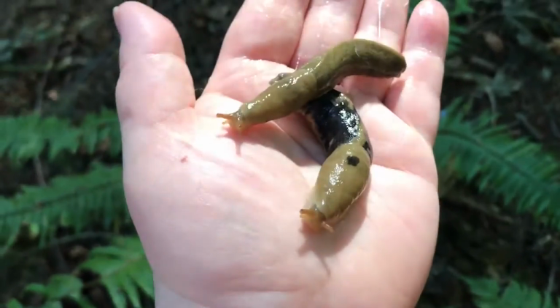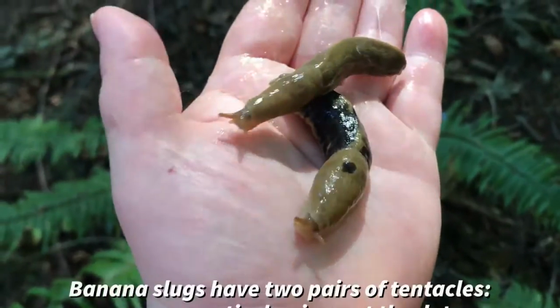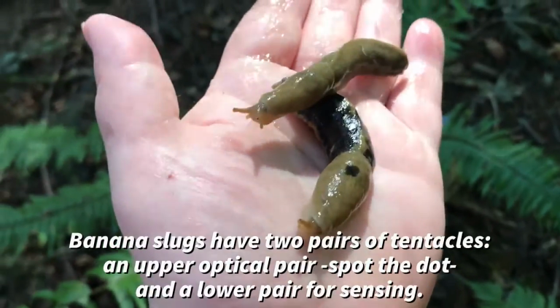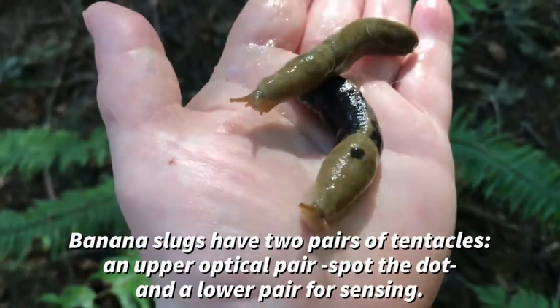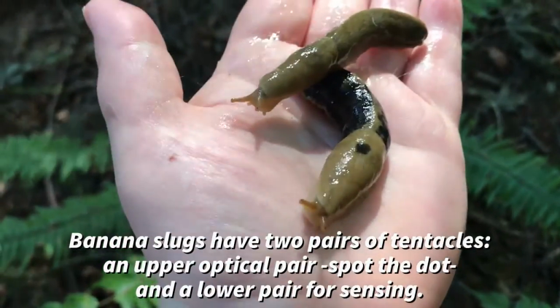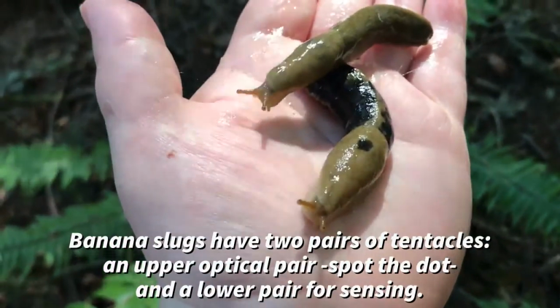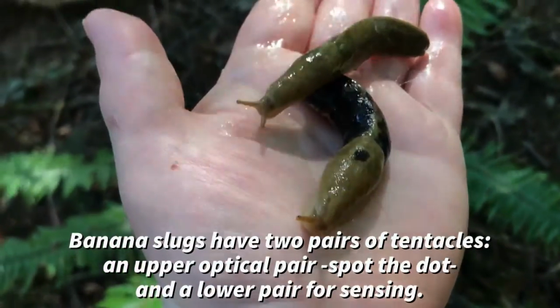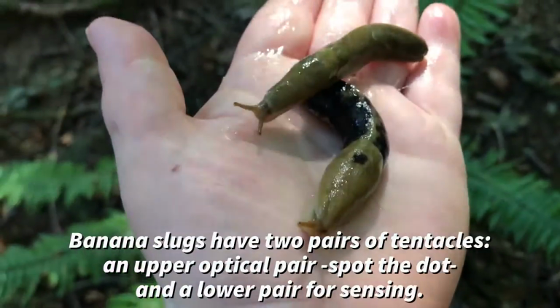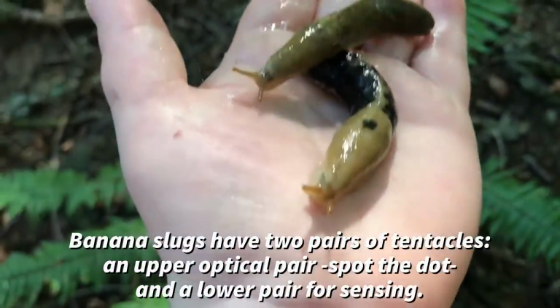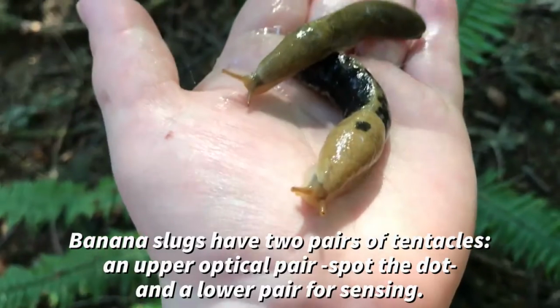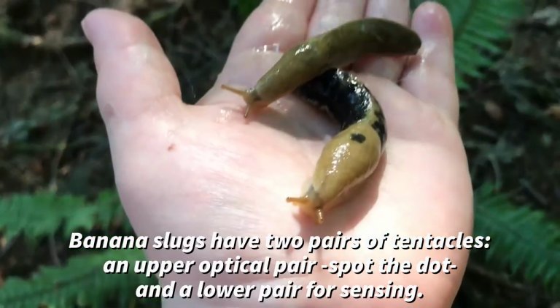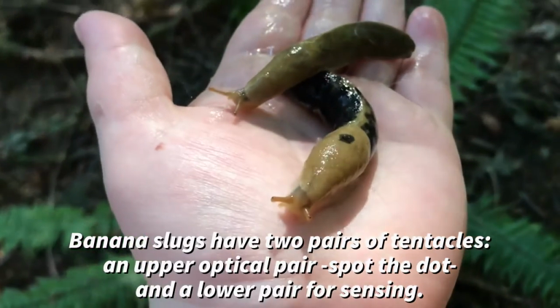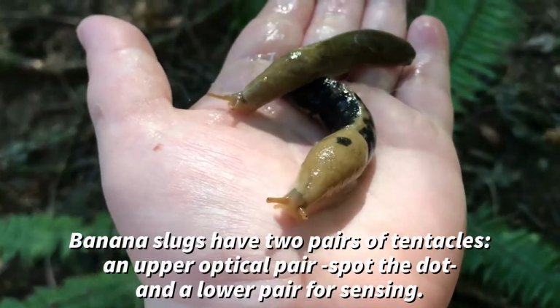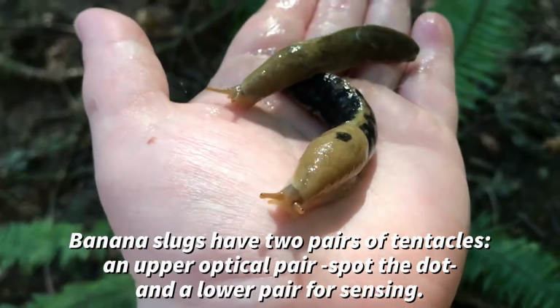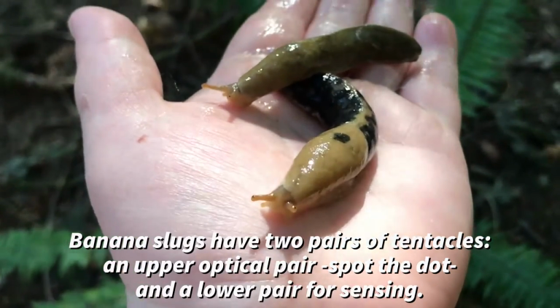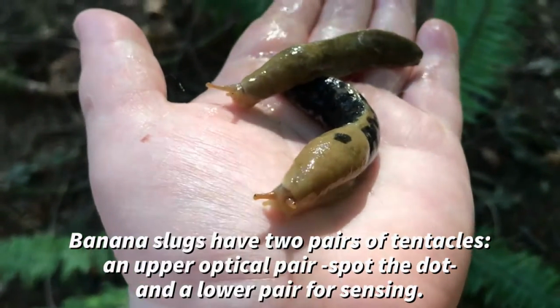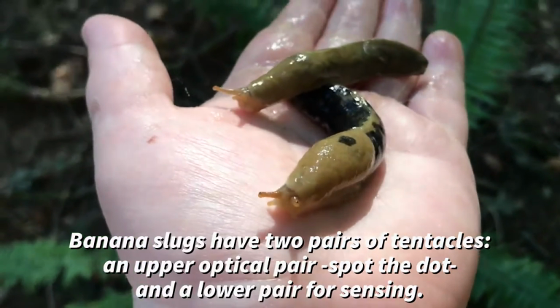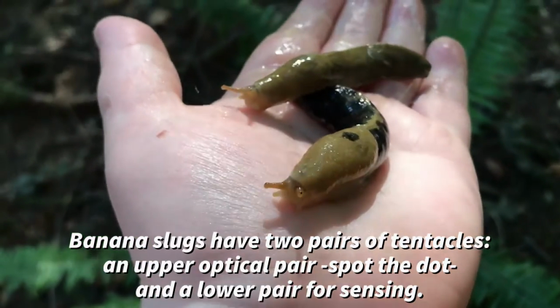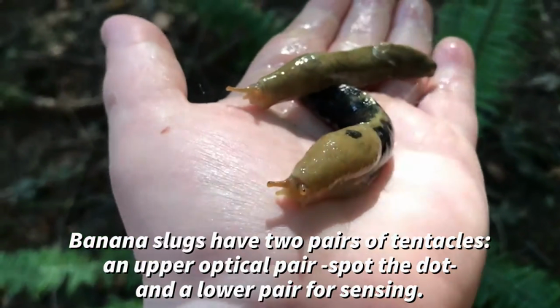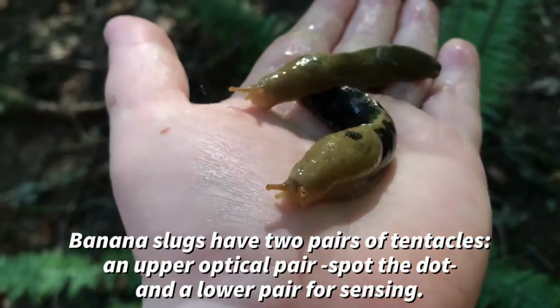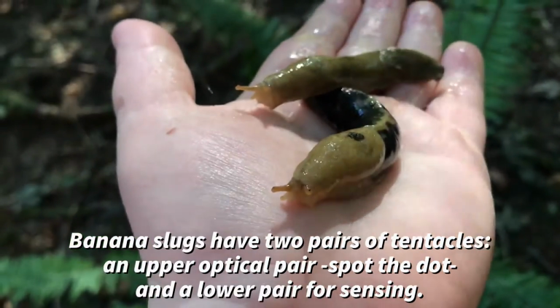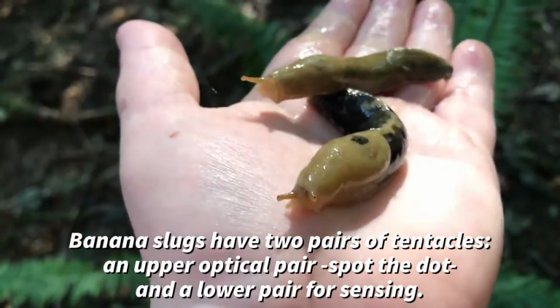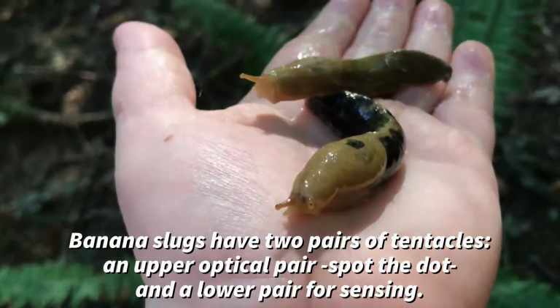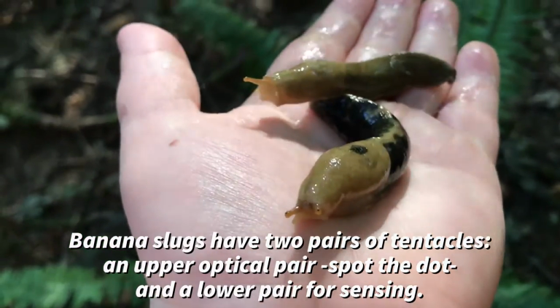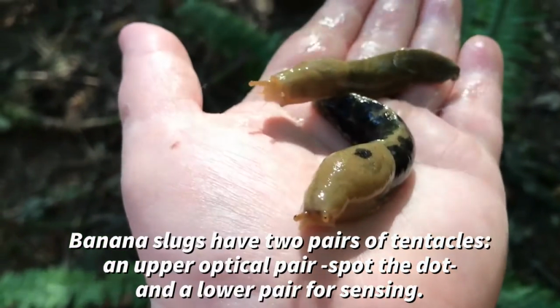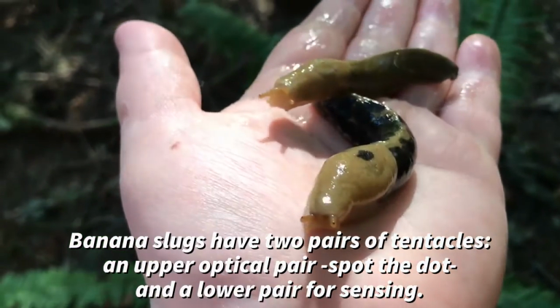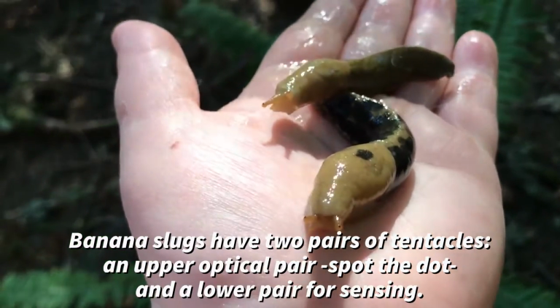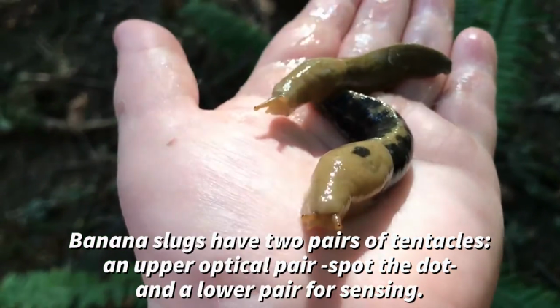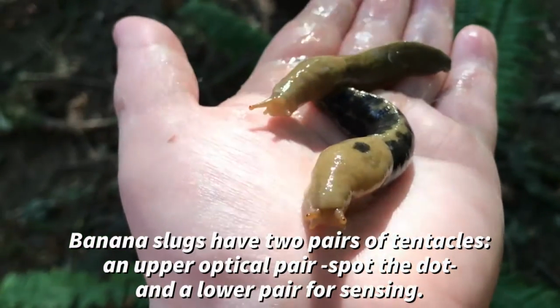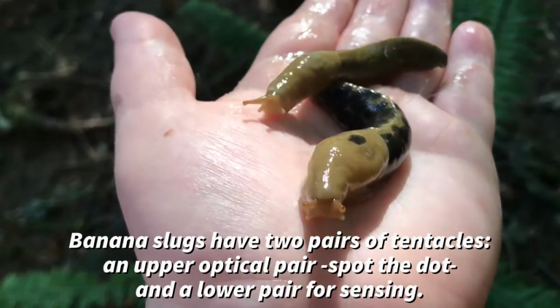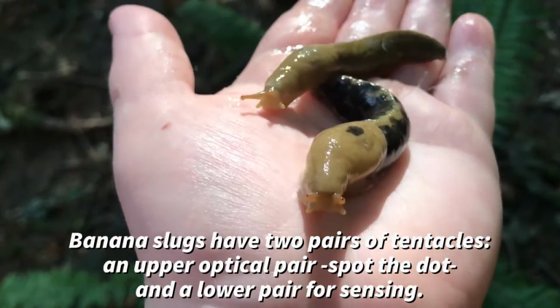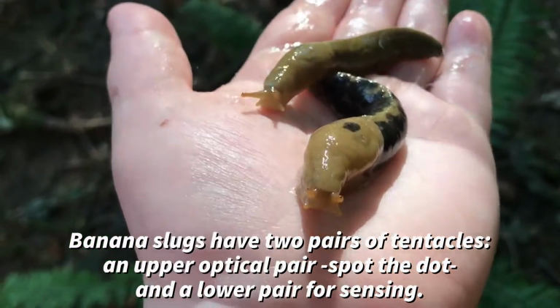Banana slugs have two pairs of tentacles — an upper pair, you can see that little optical dot there, as well as a lower pair that they use for sensing.